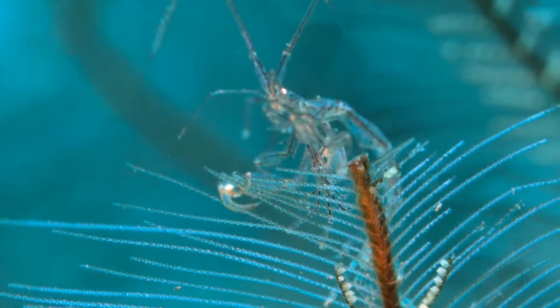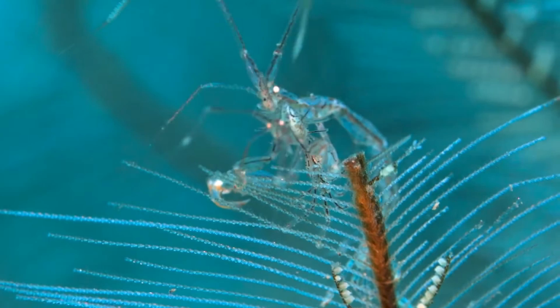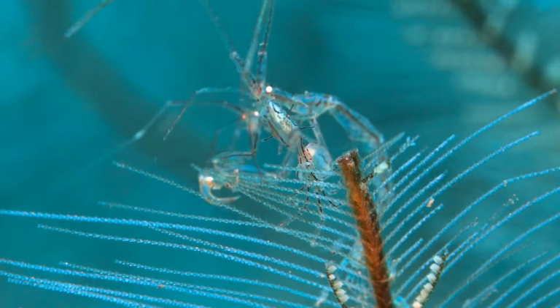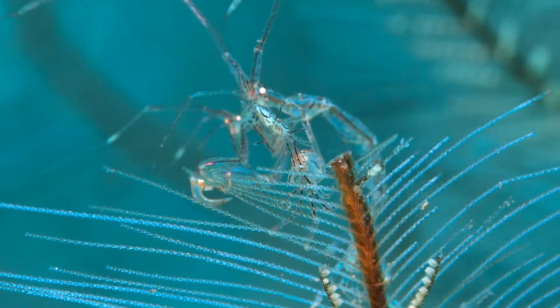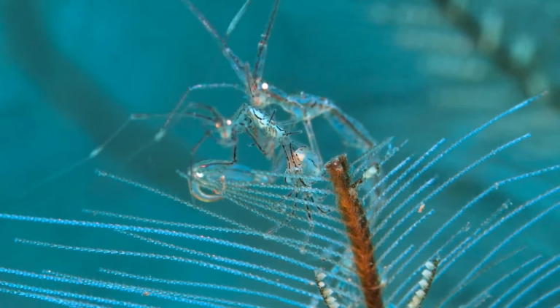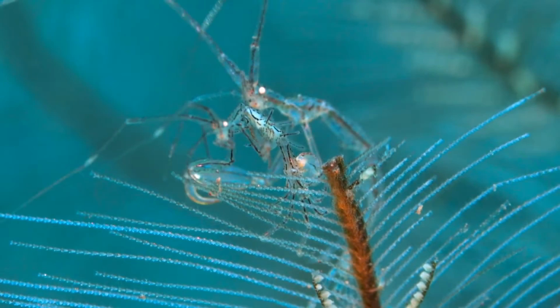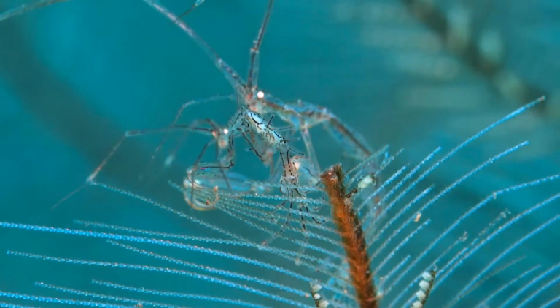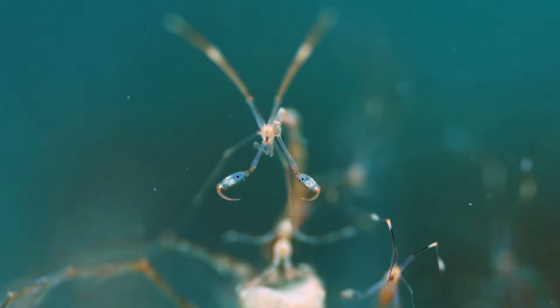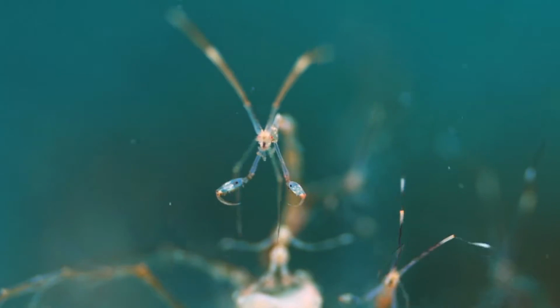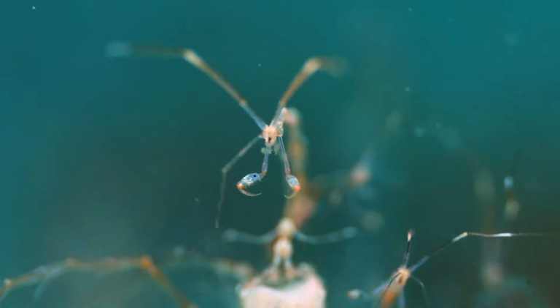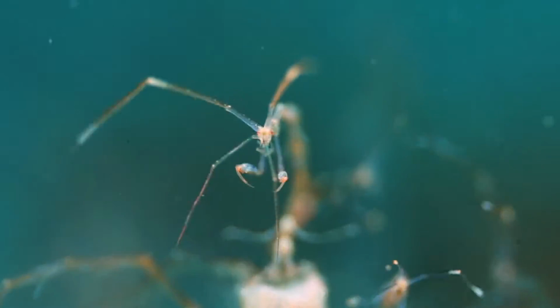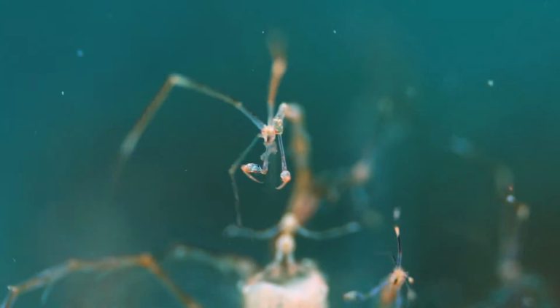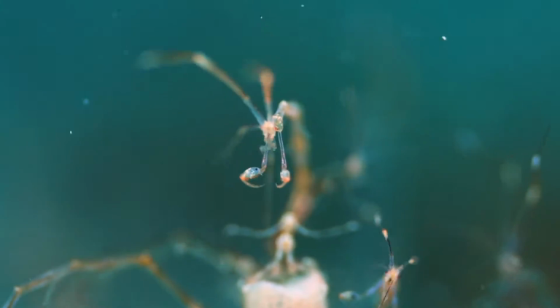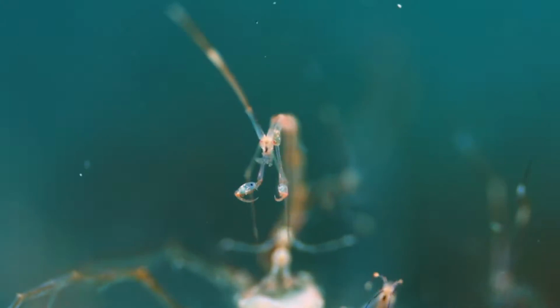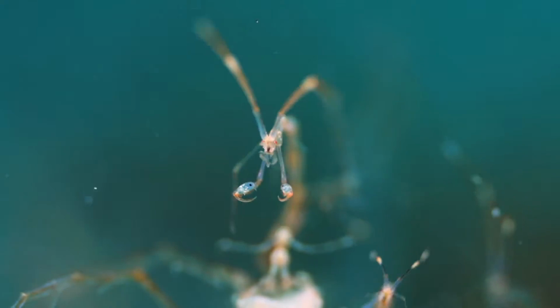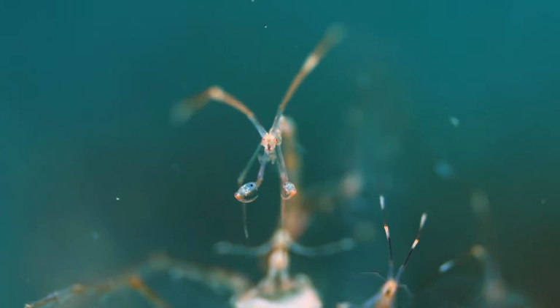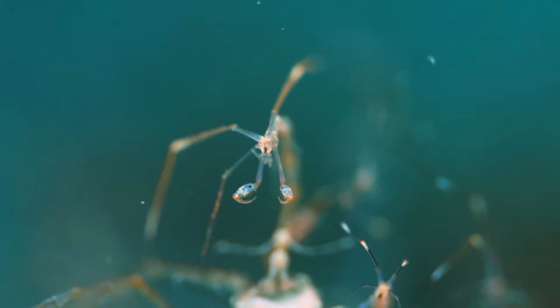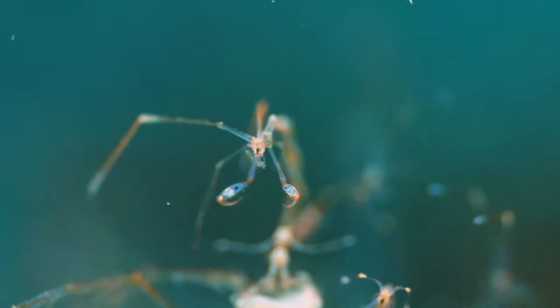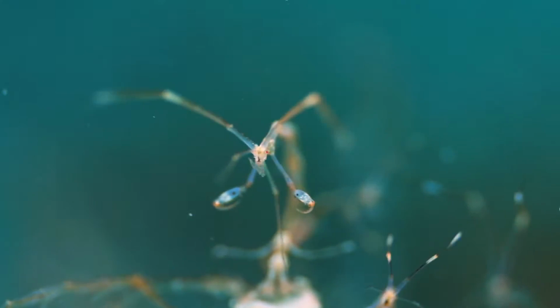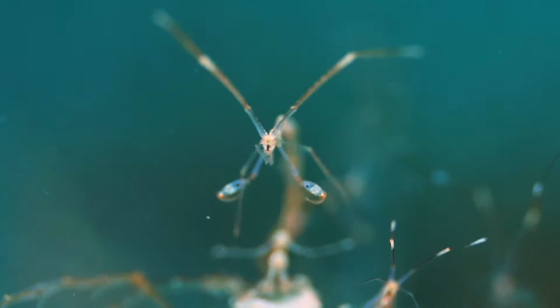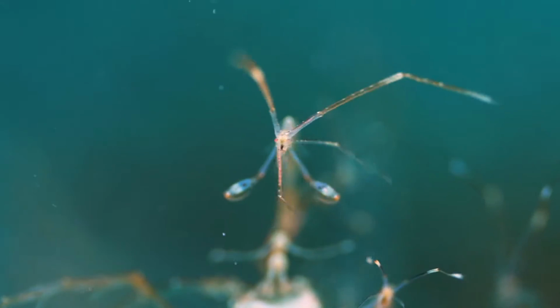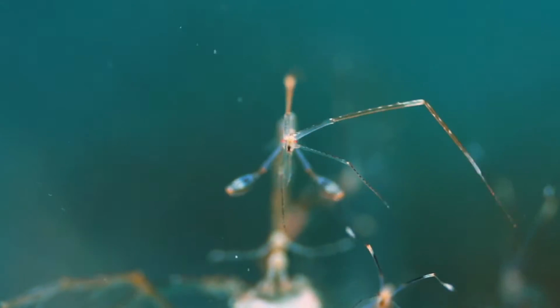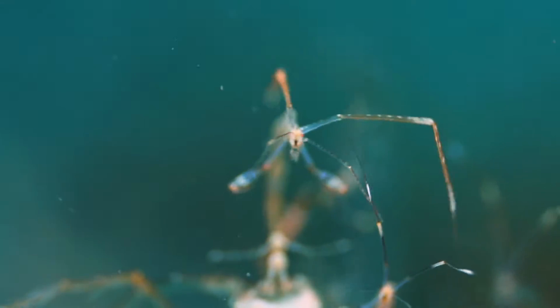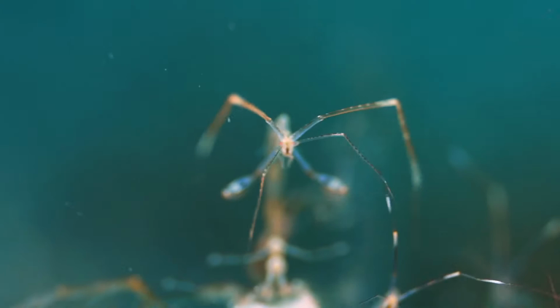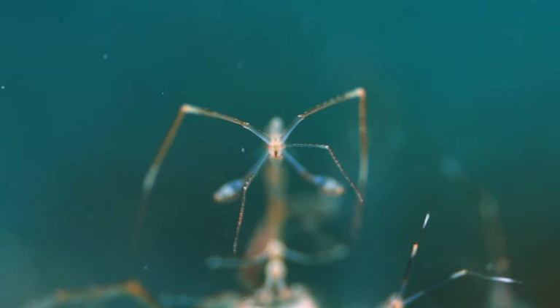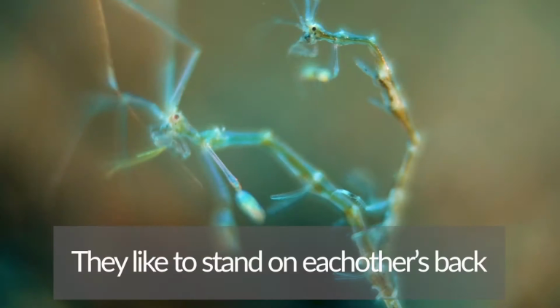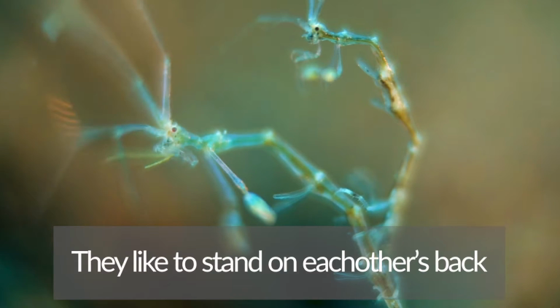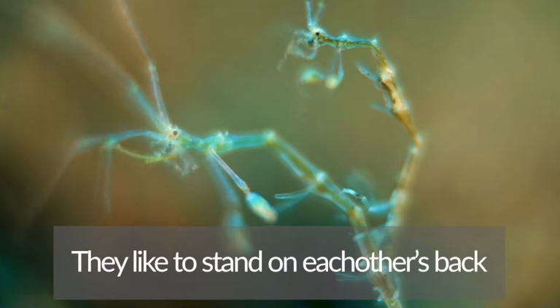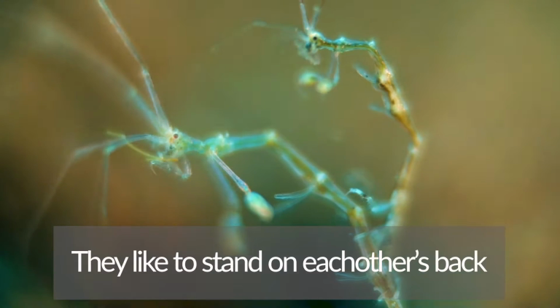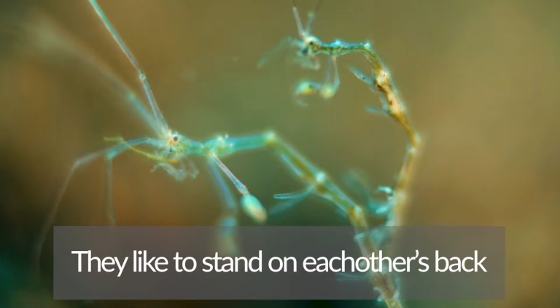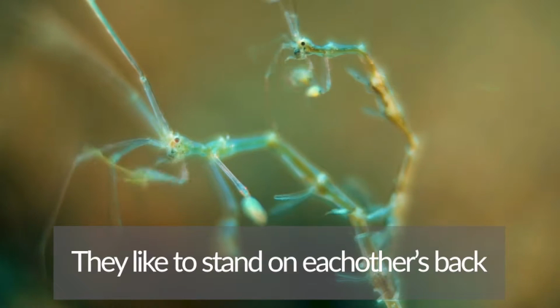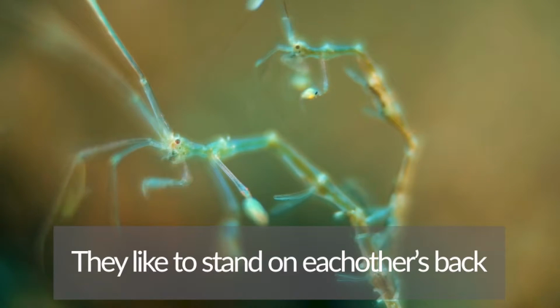They like to live on seaweed and hydroids. They also like to stand on each other's backs.